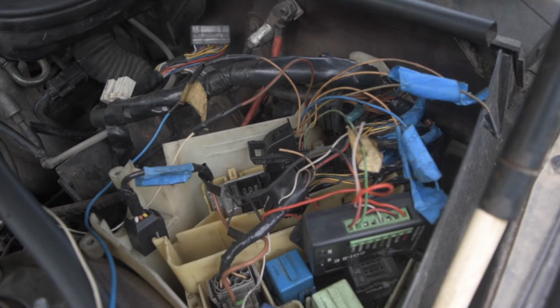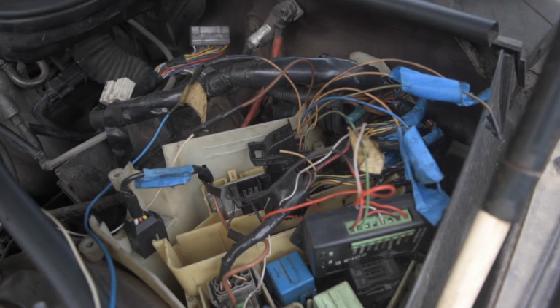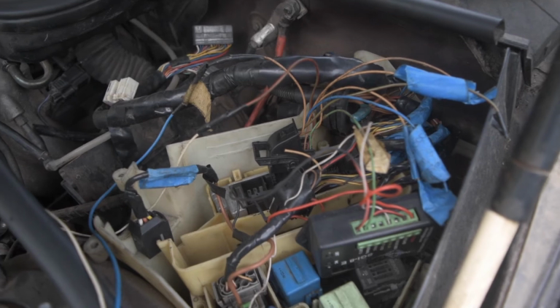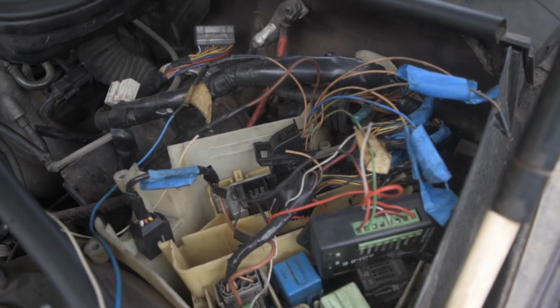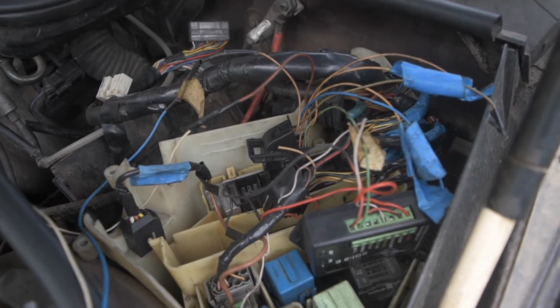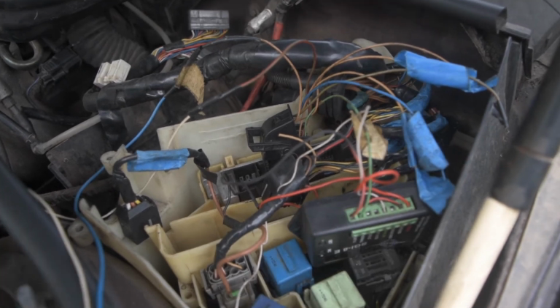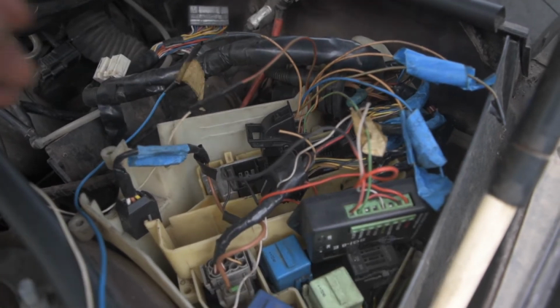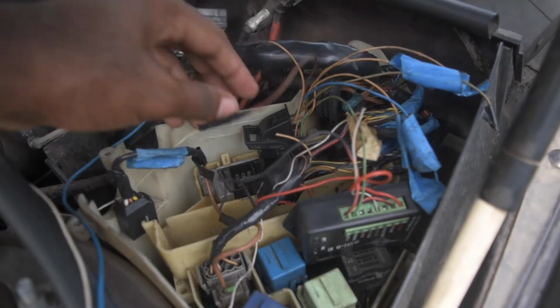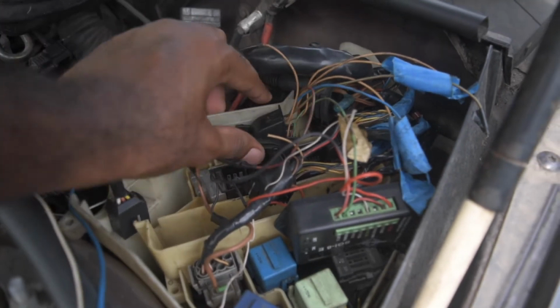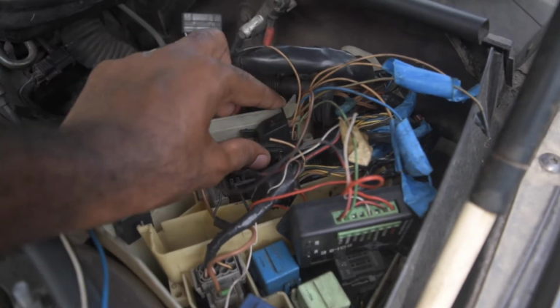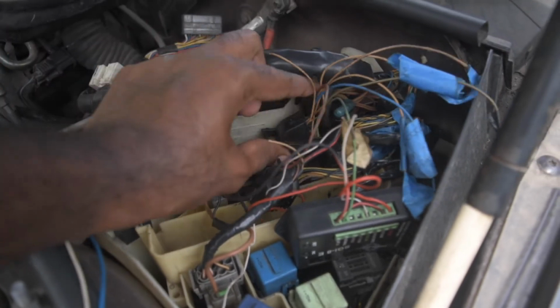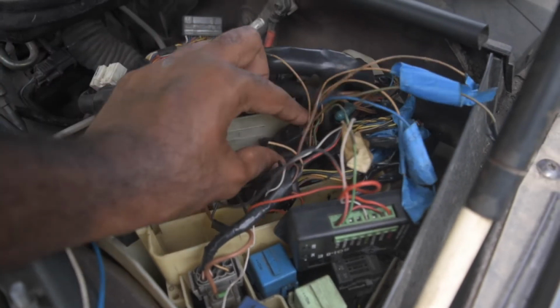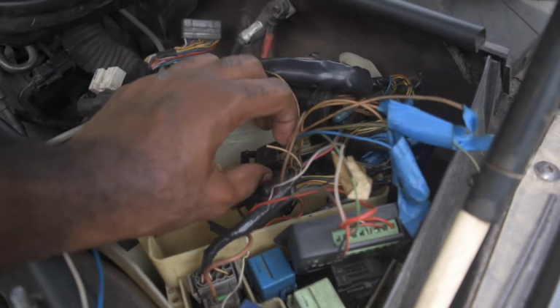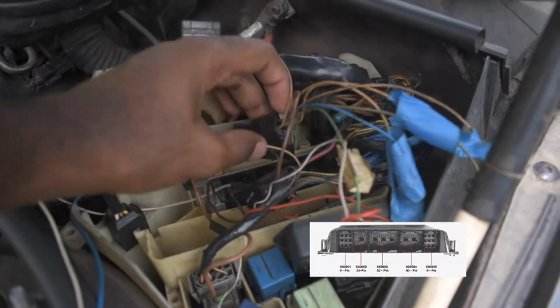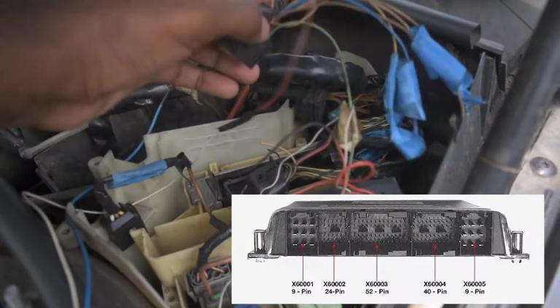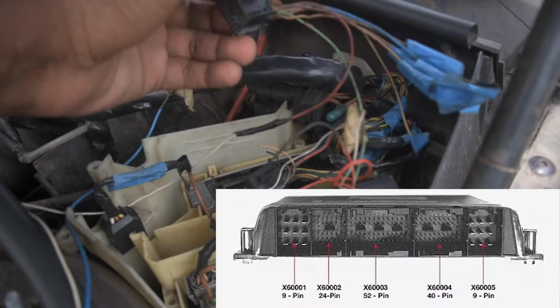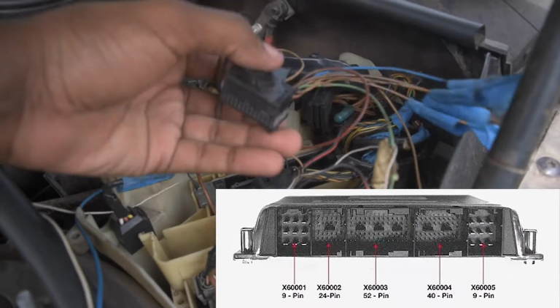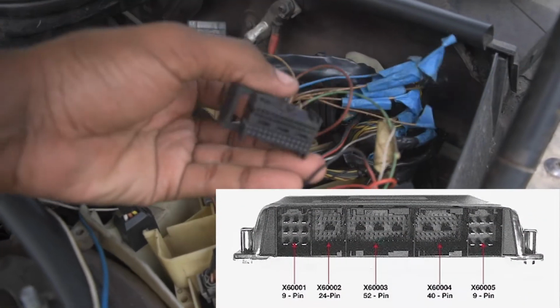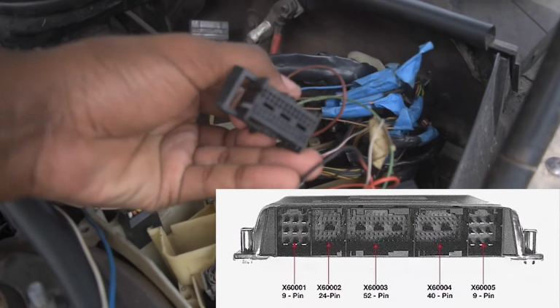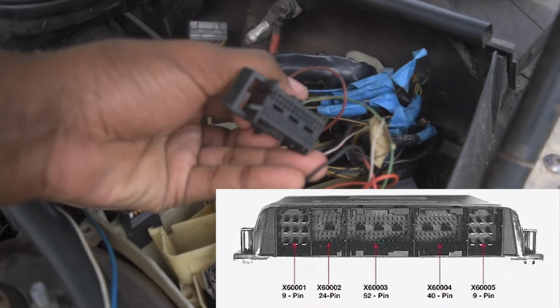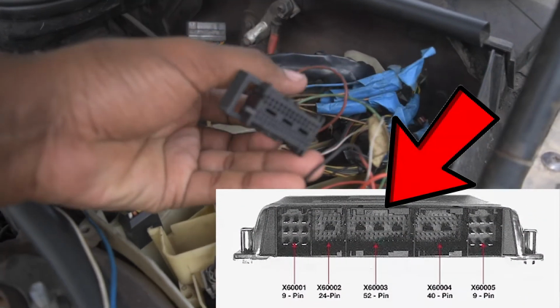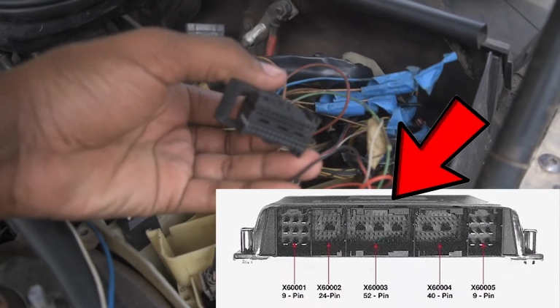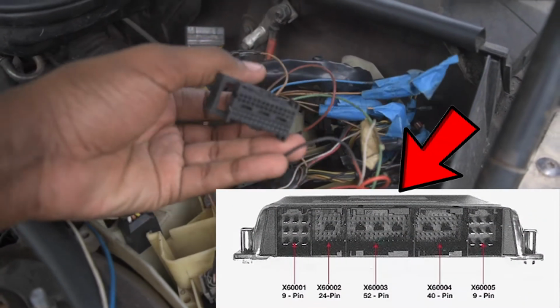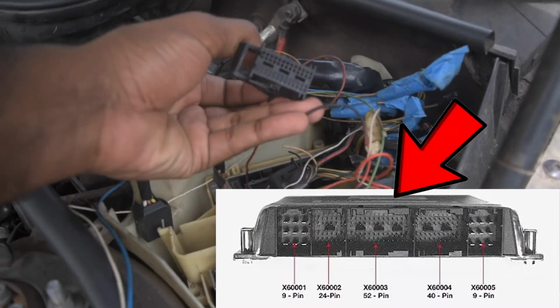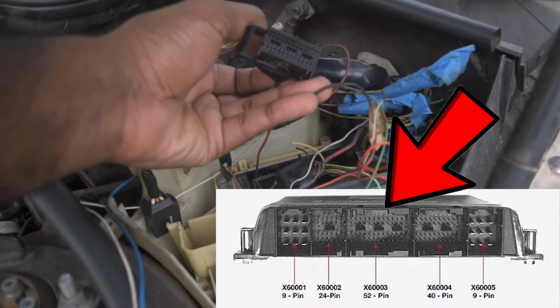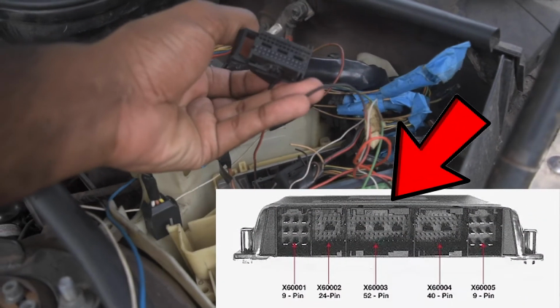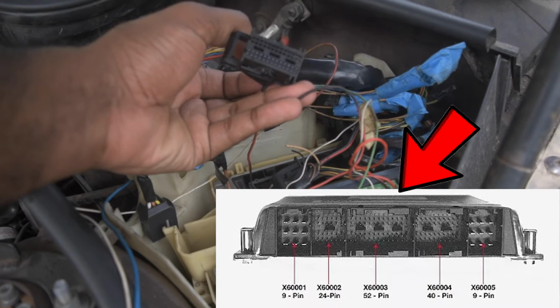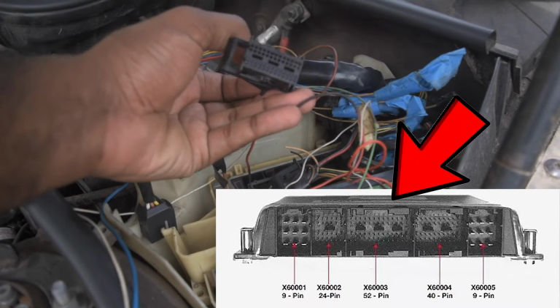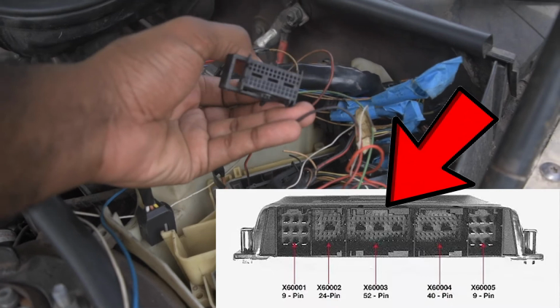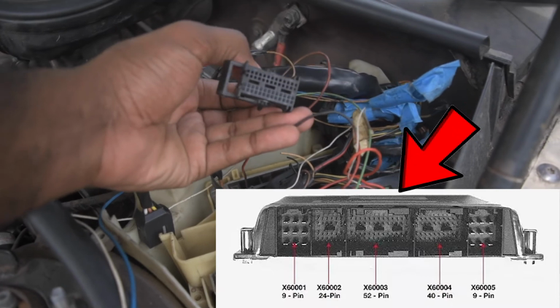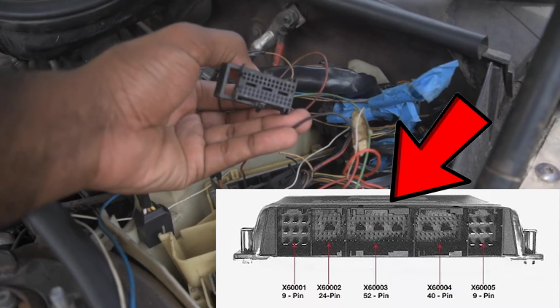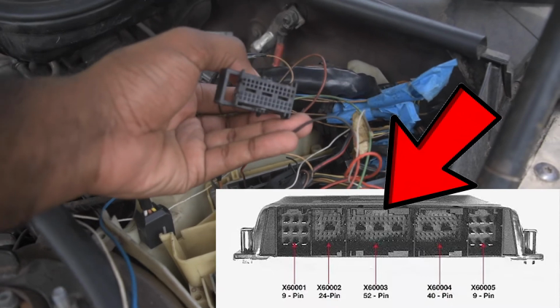So the next step is to locate your X6003 connector. This is mine — this is what we're gonna be working with today.